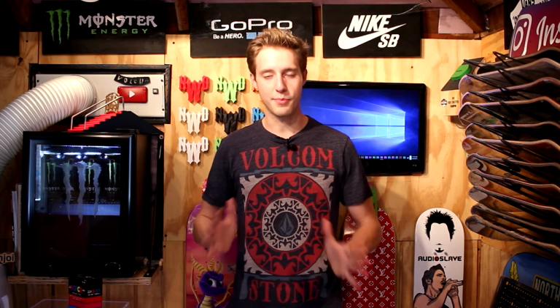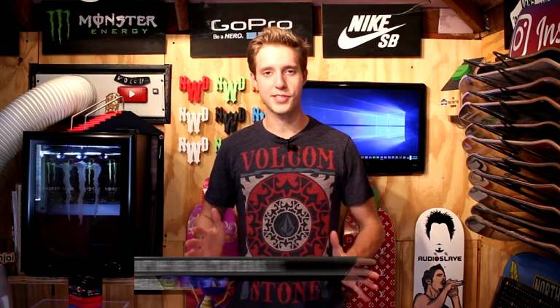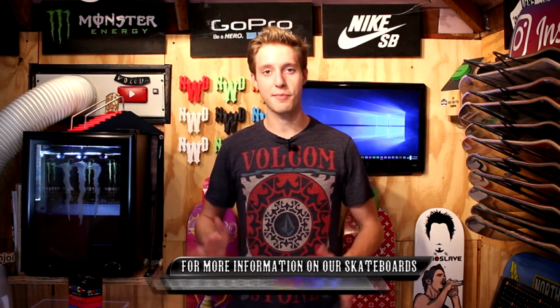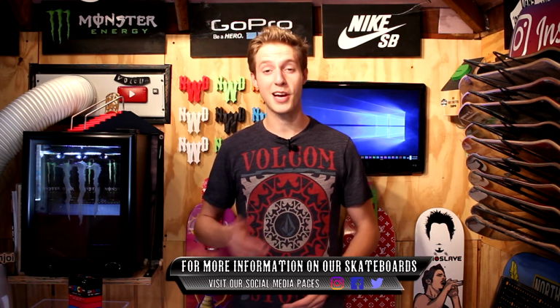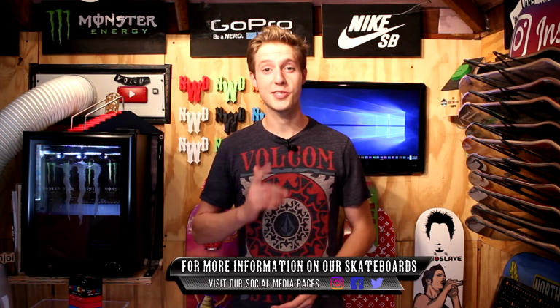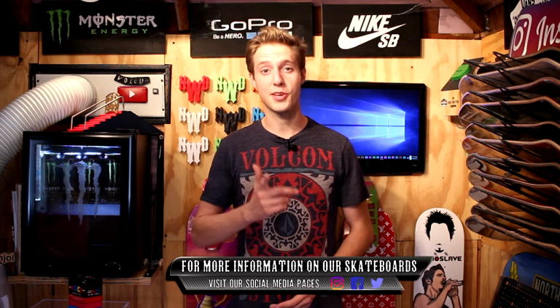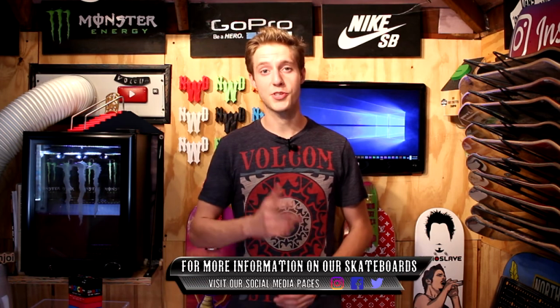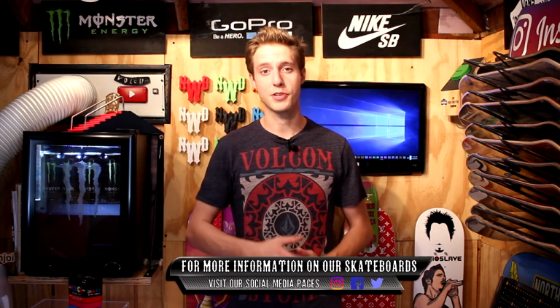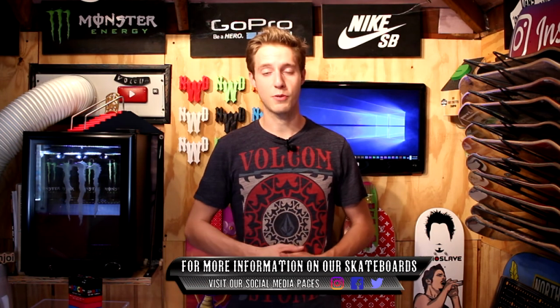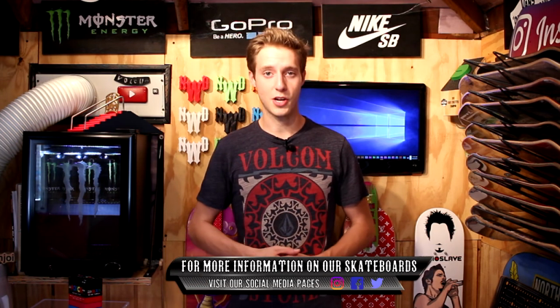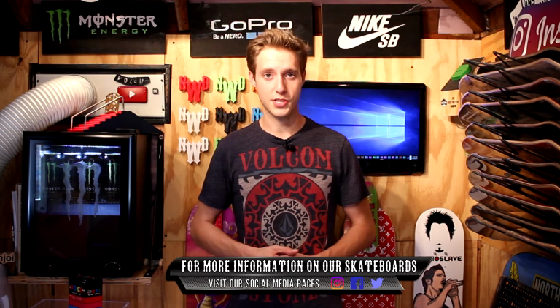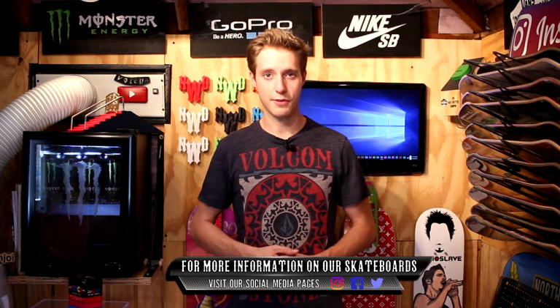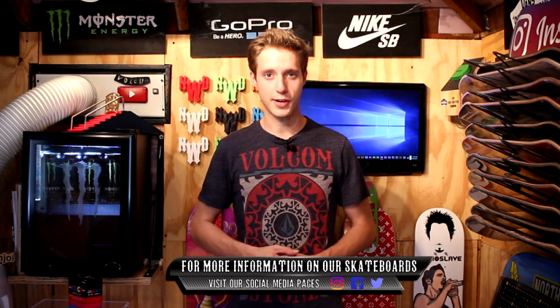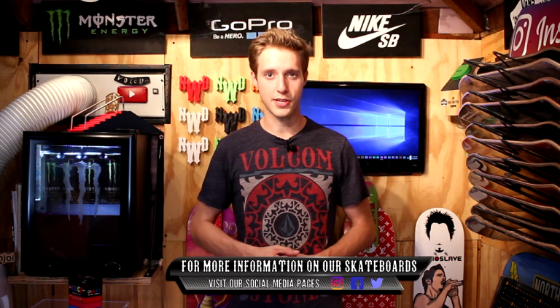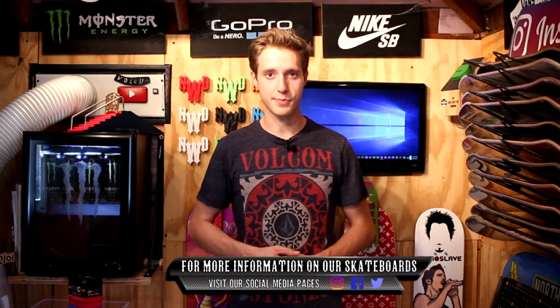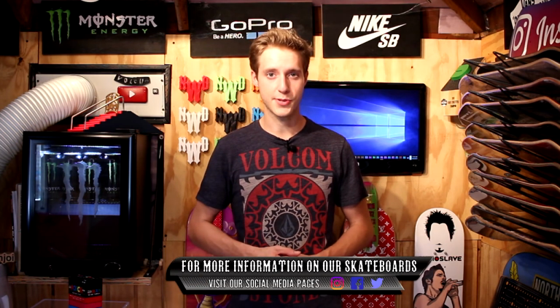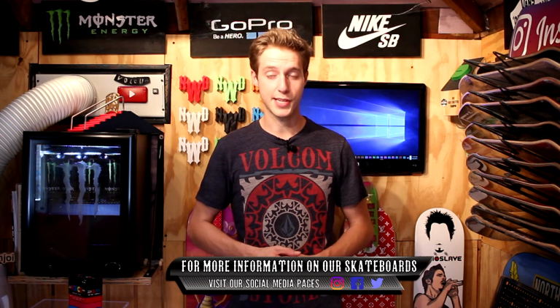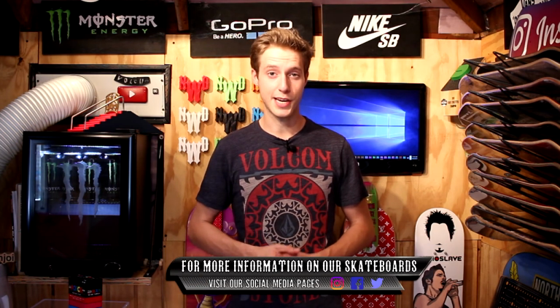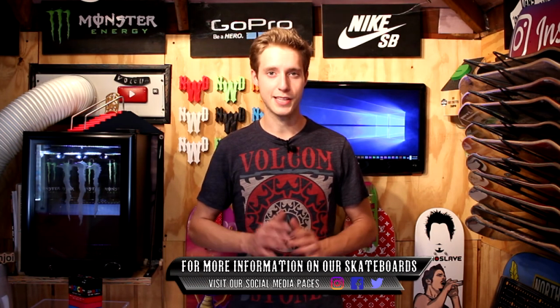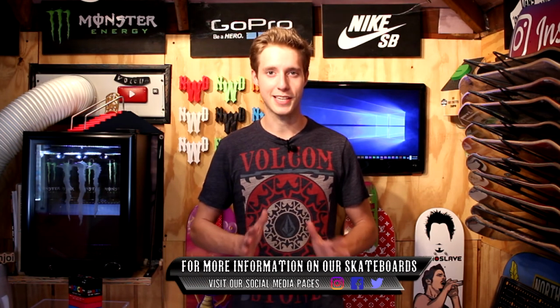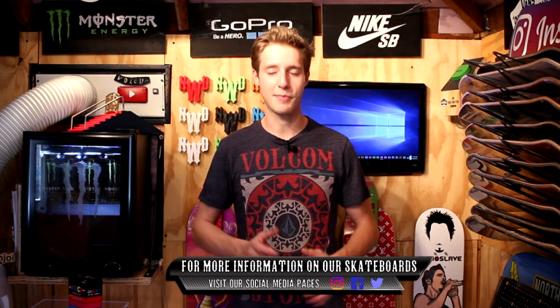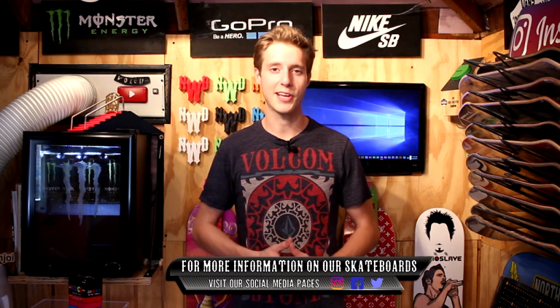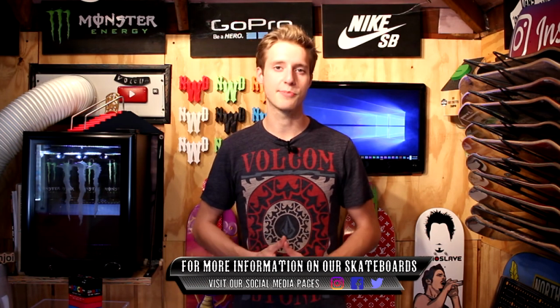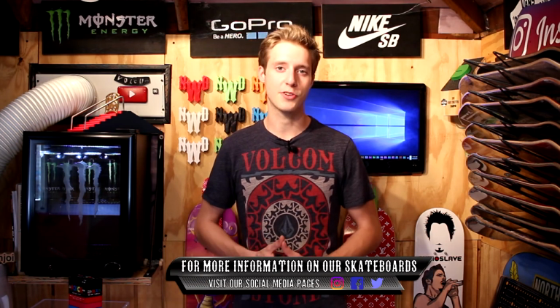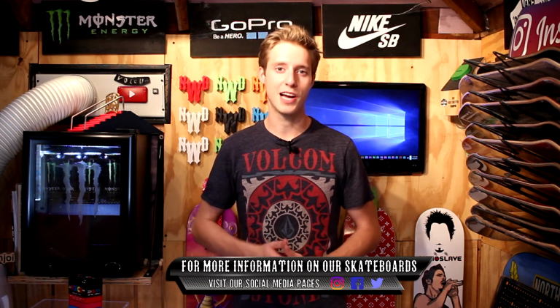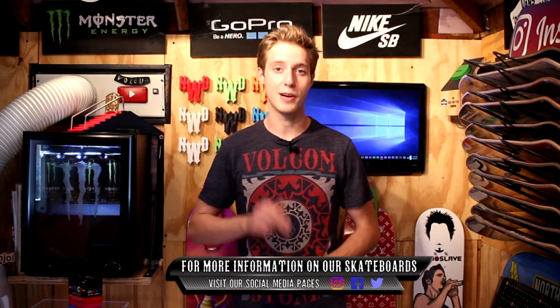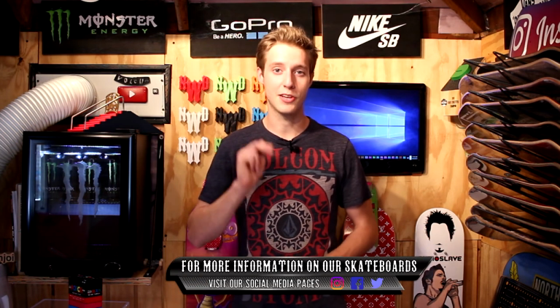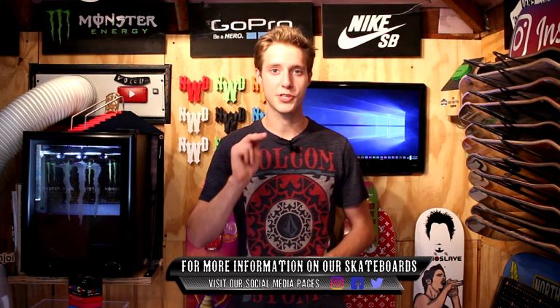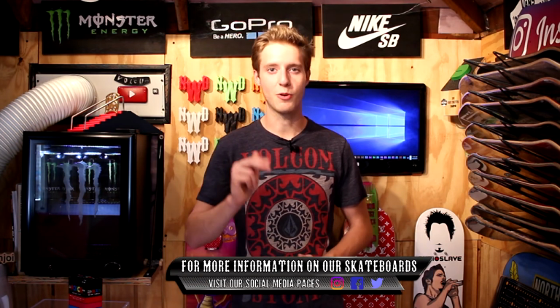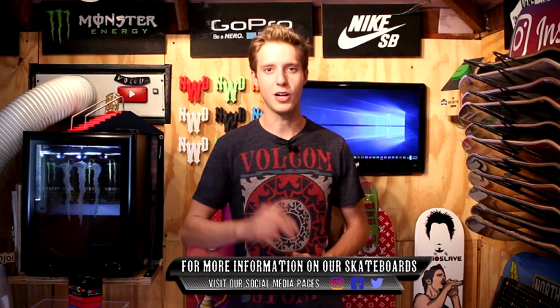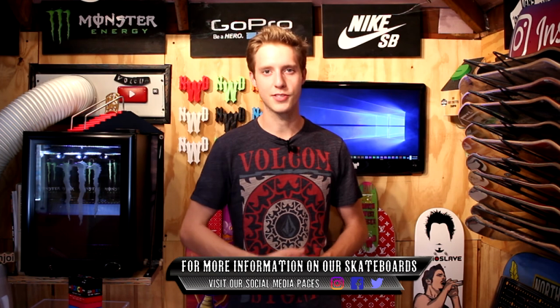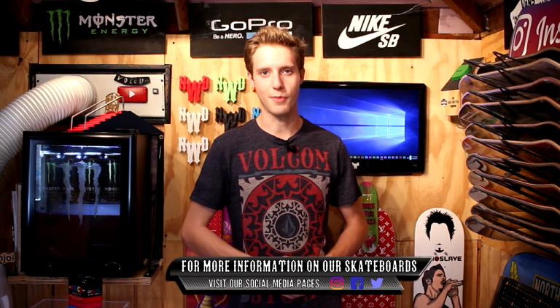In the meantime guys, thank you so much for watching. Have a great awesome Thursday night. Like, comment, and subscribe. I'll see you all tomorrow.